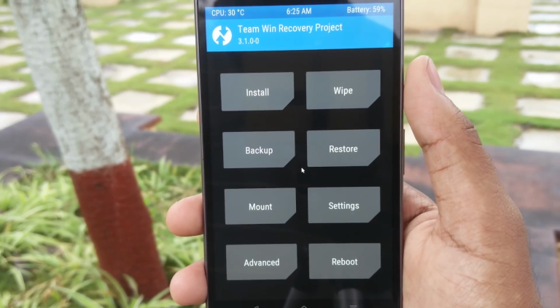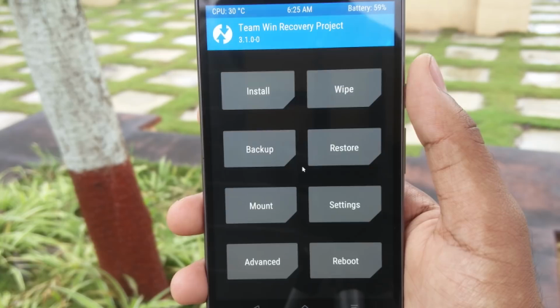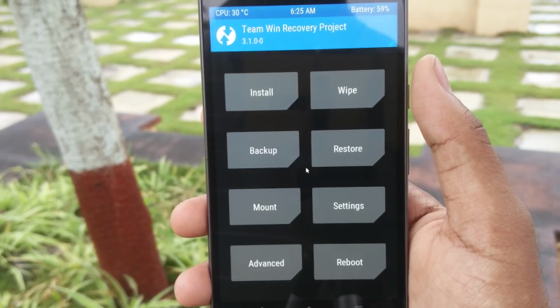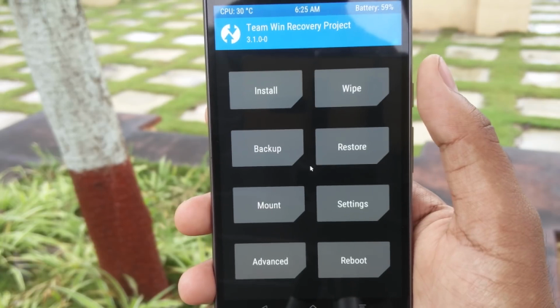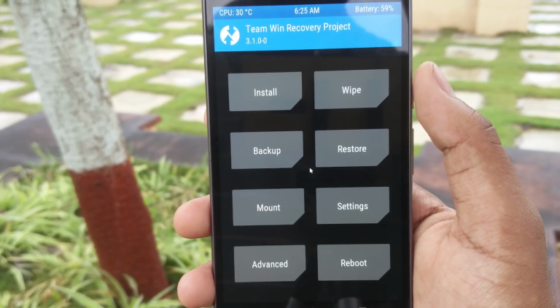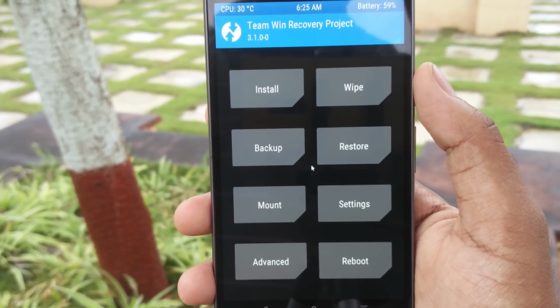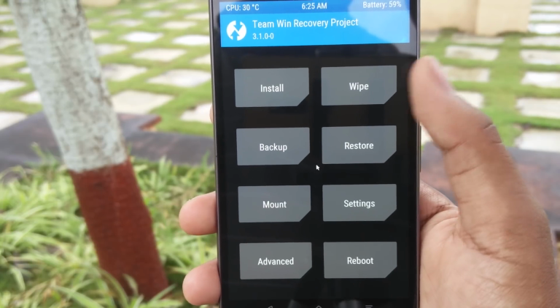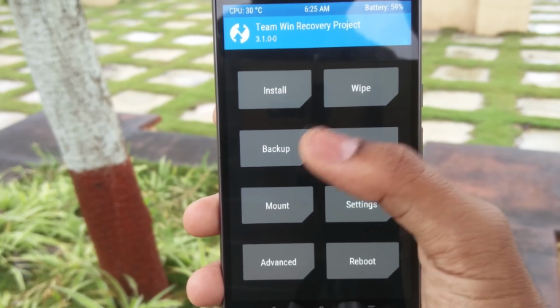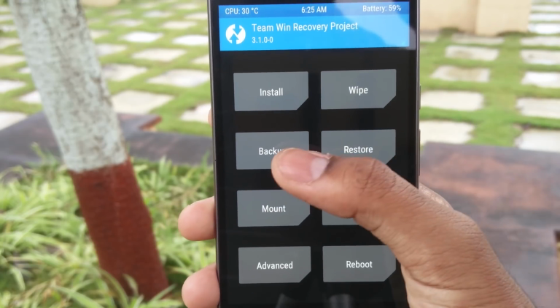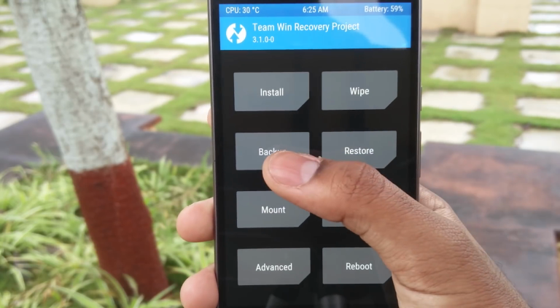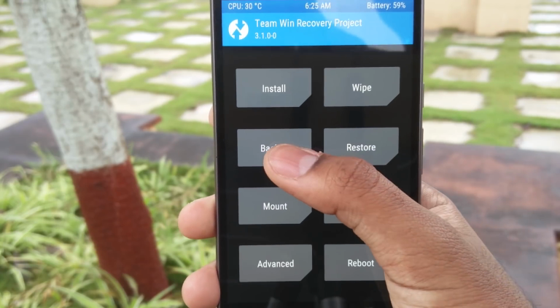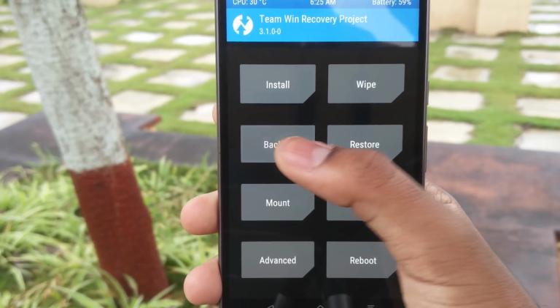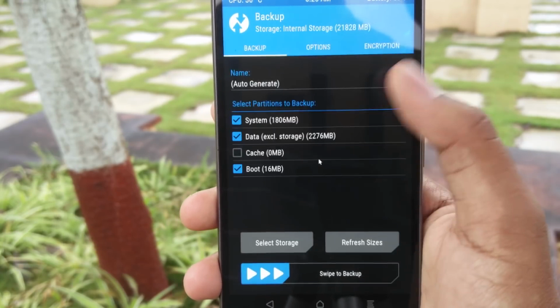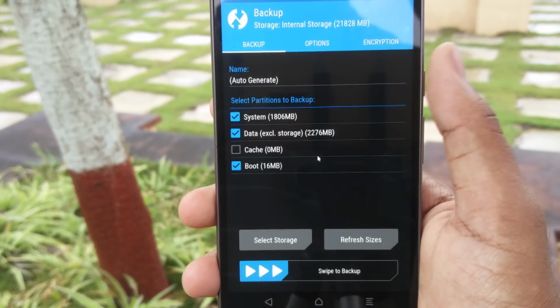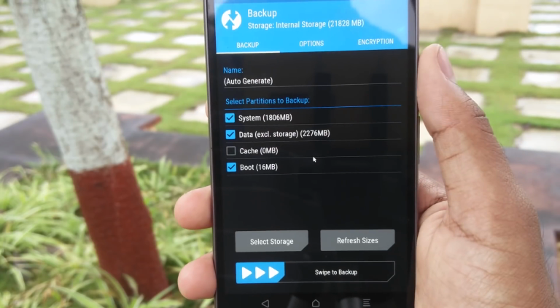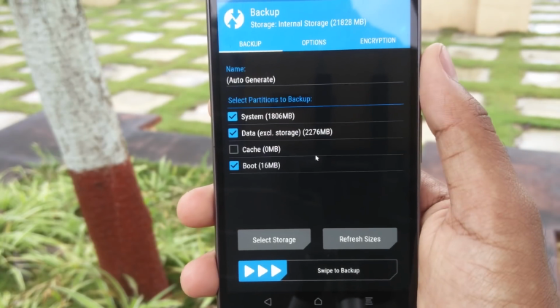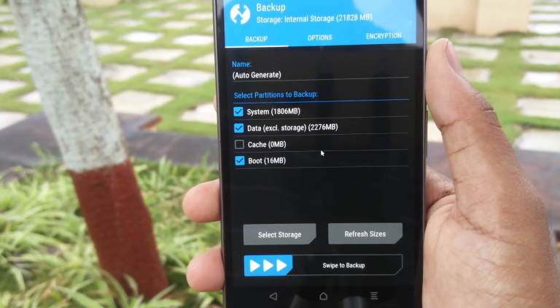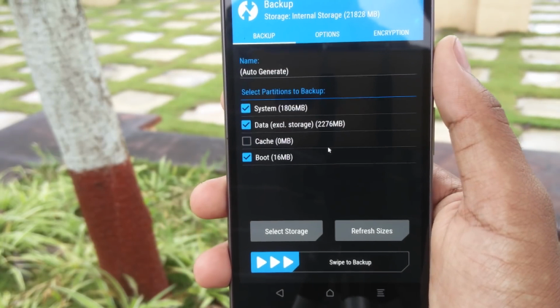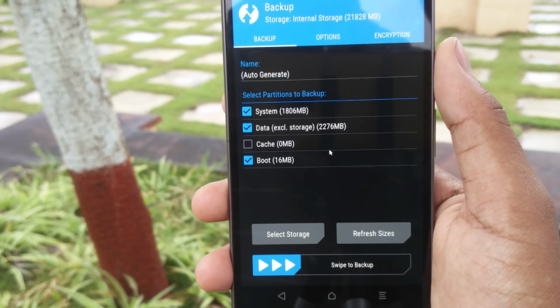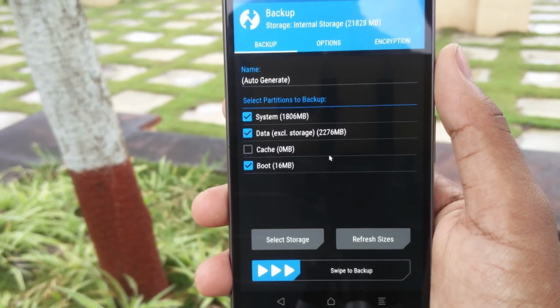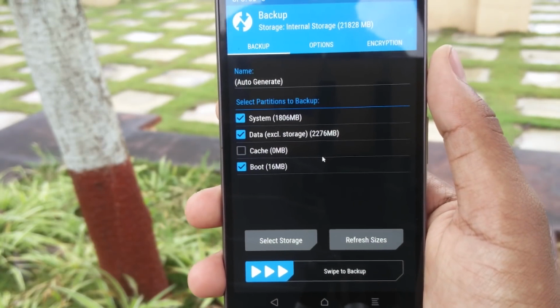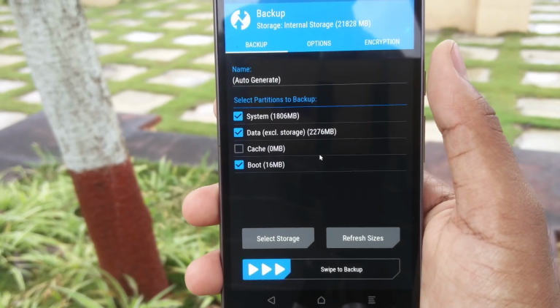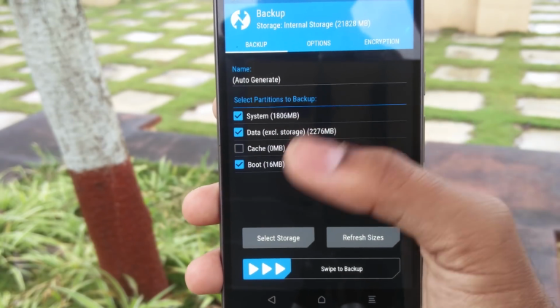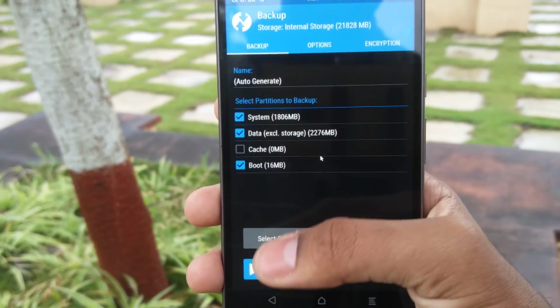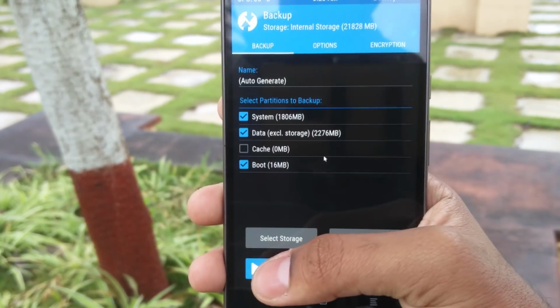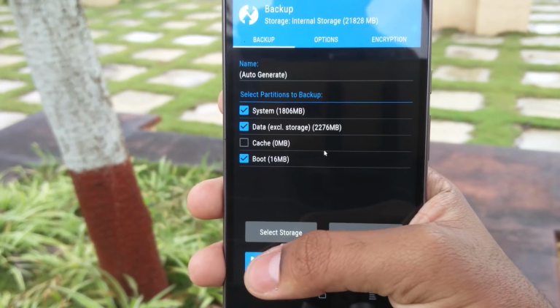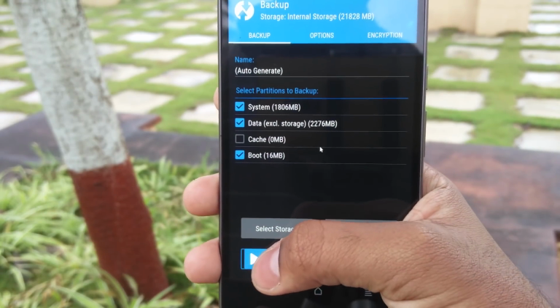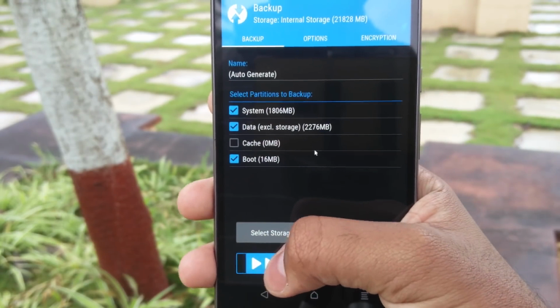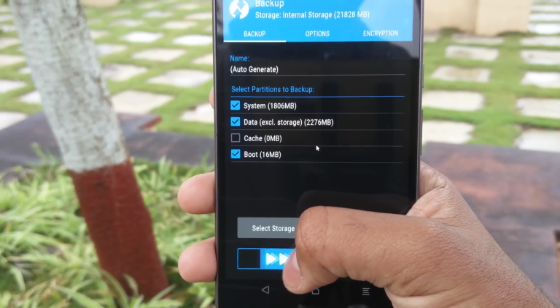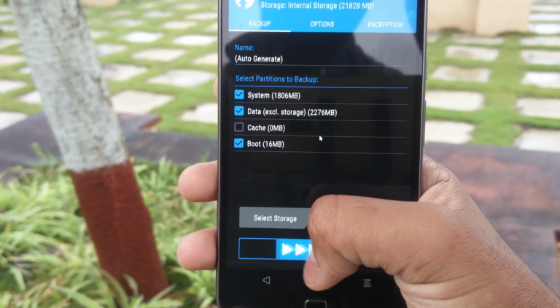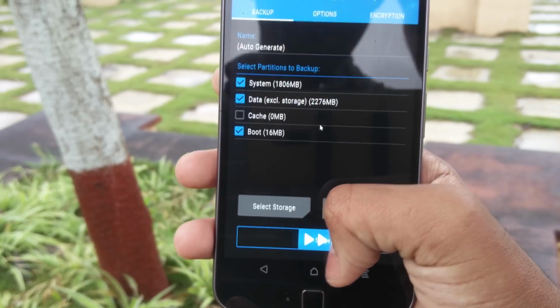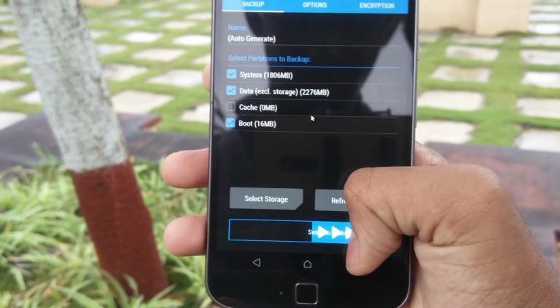In the recovery, make sure to take a full Android backup so that if anything goes wrong you'll be able to revert back.